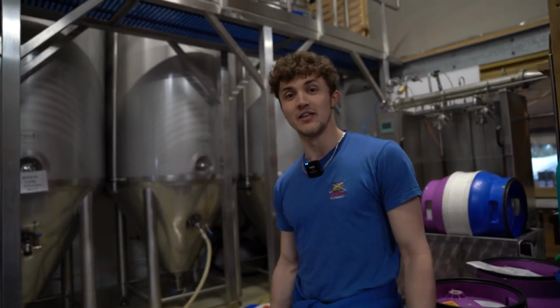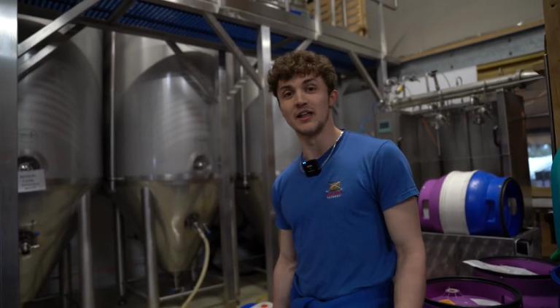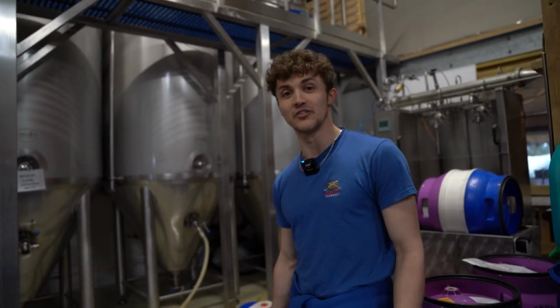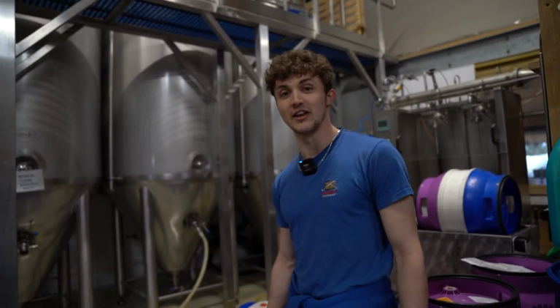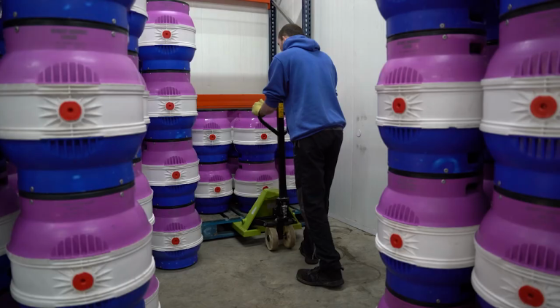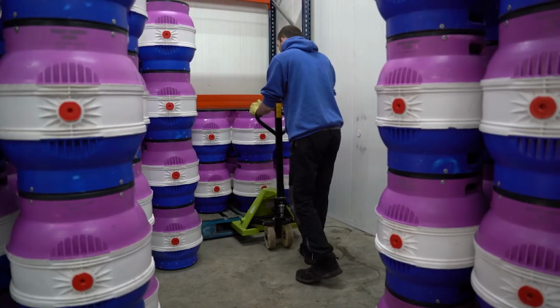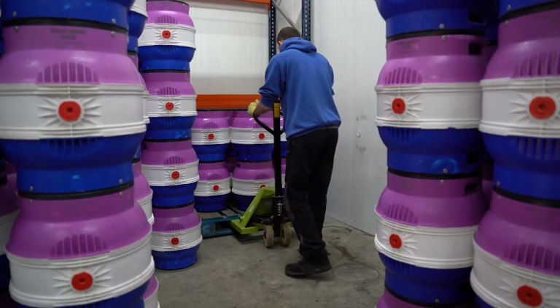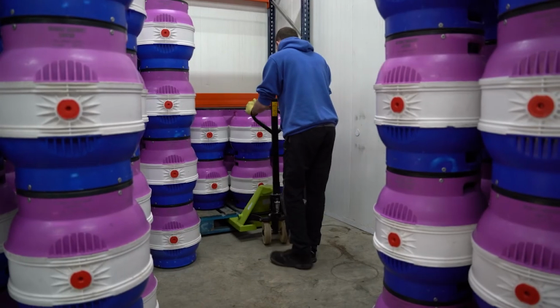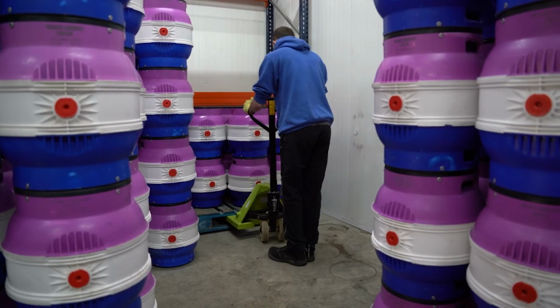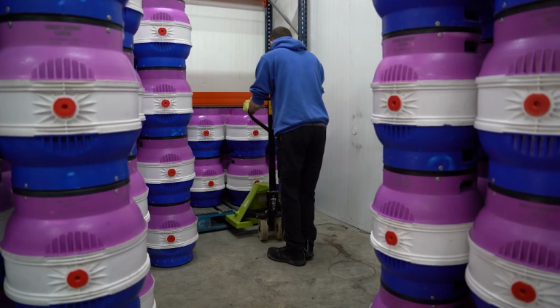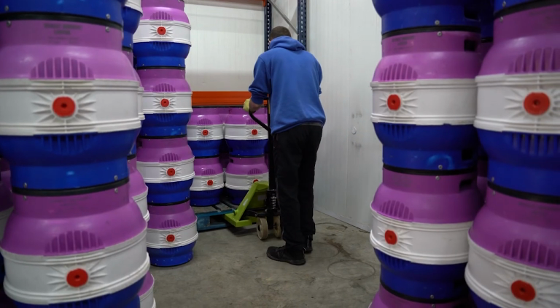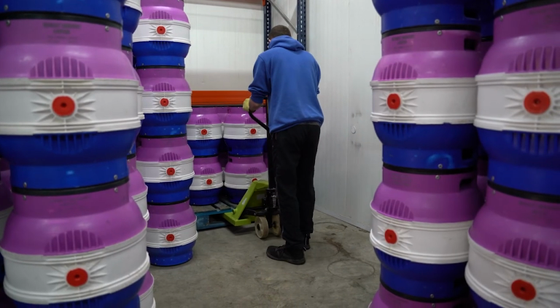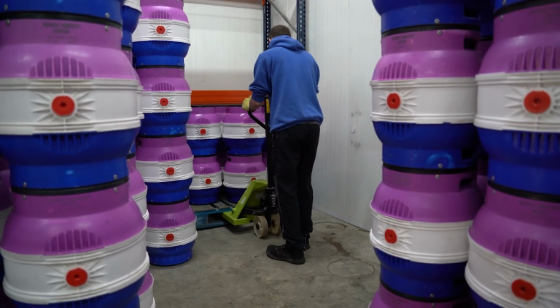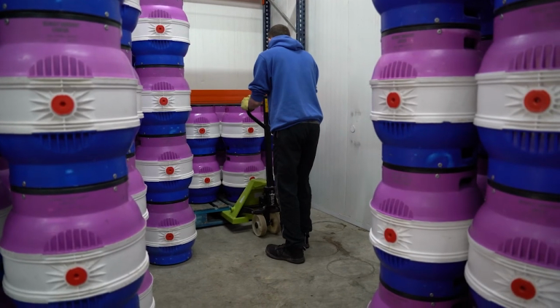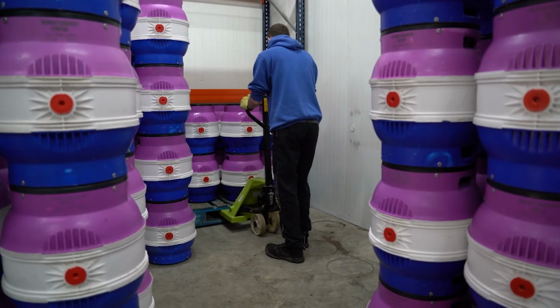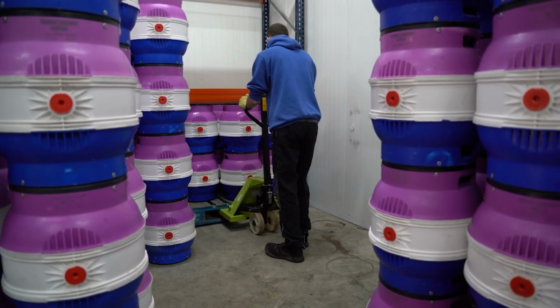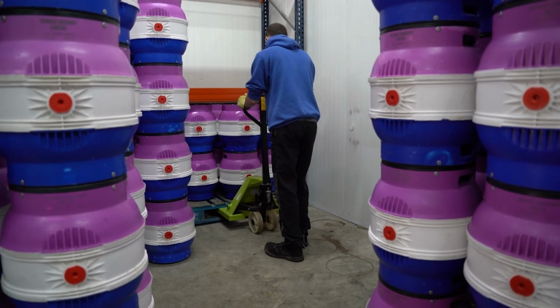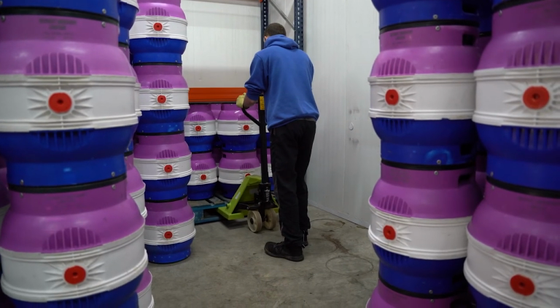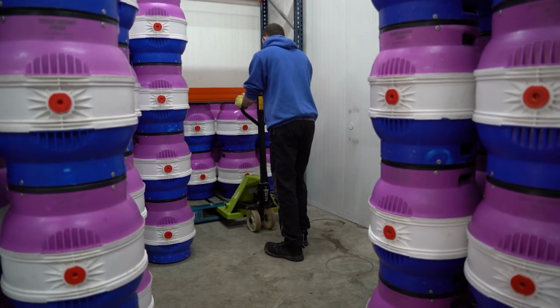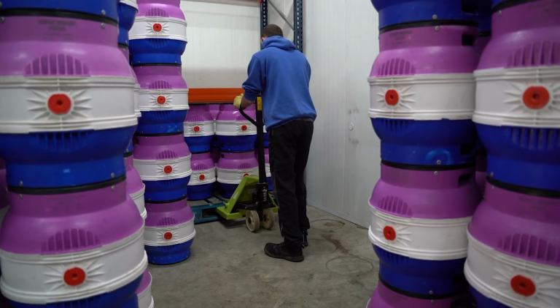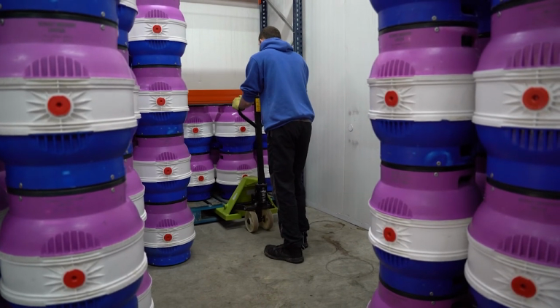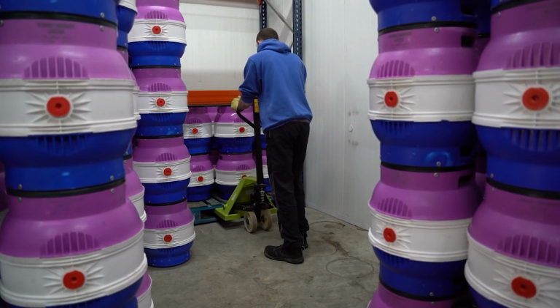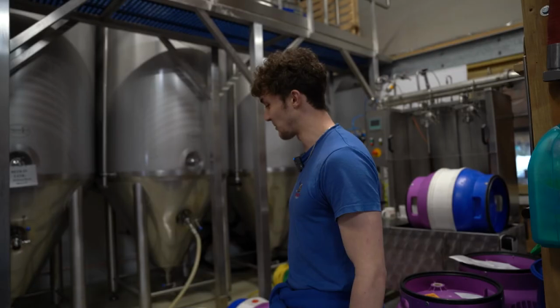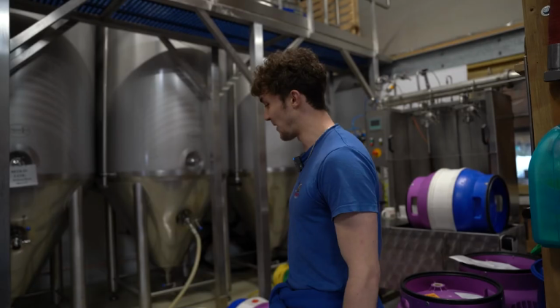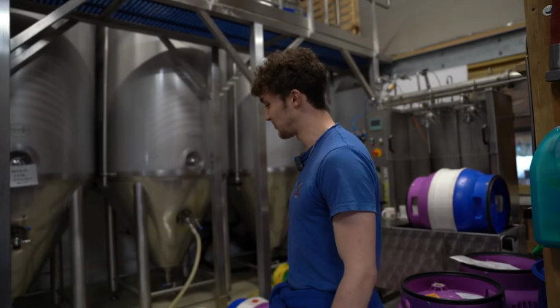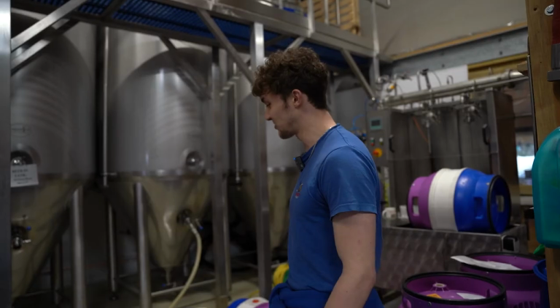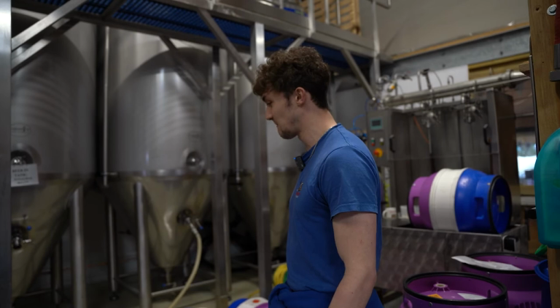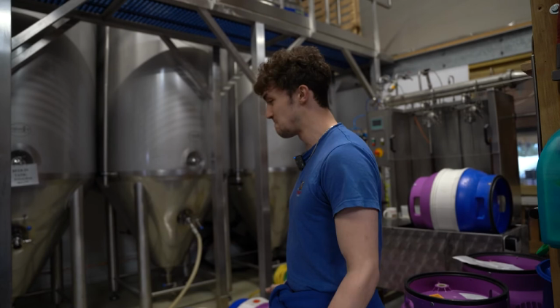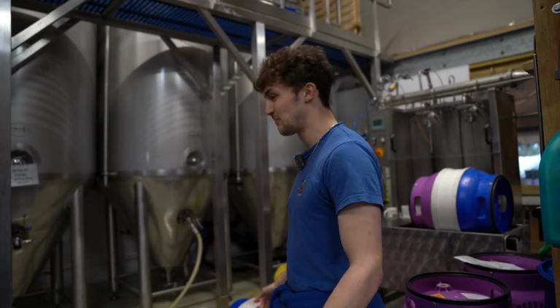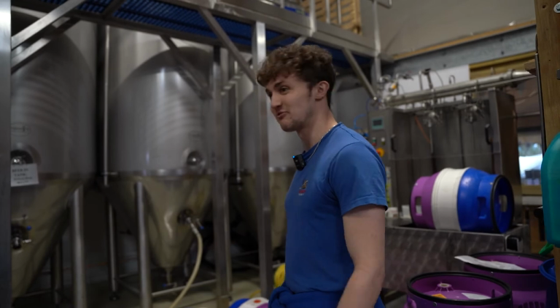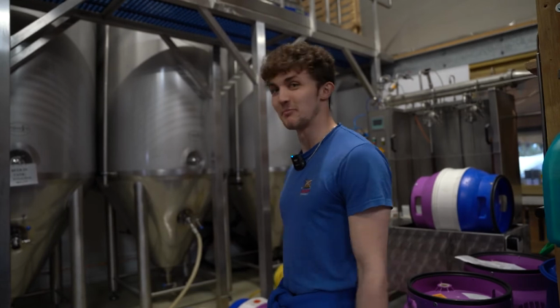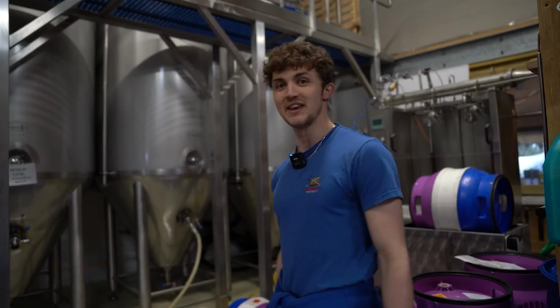They'll sit in our cold store for the next week and we ship out the casks from there.